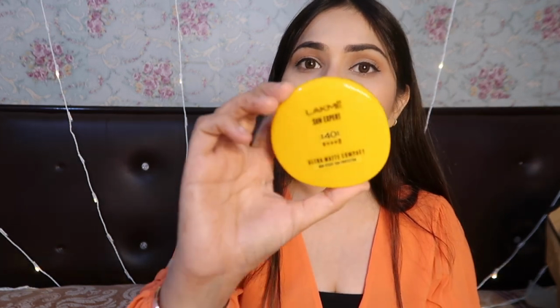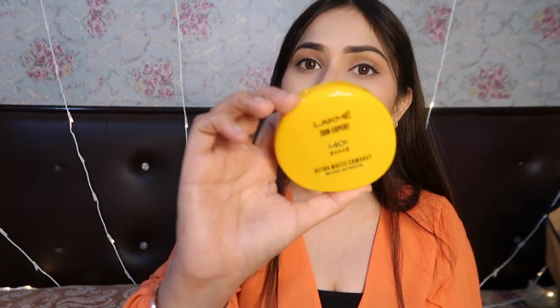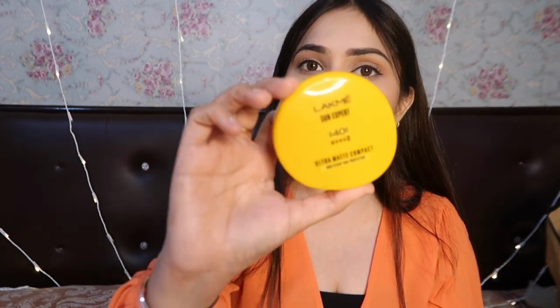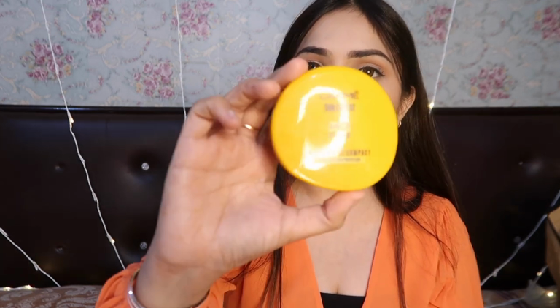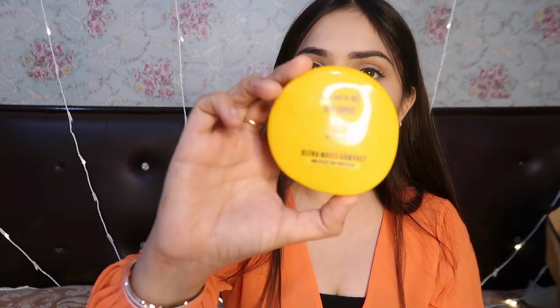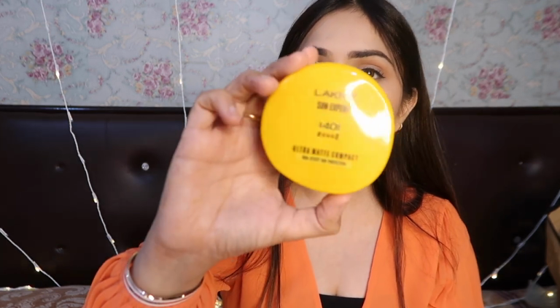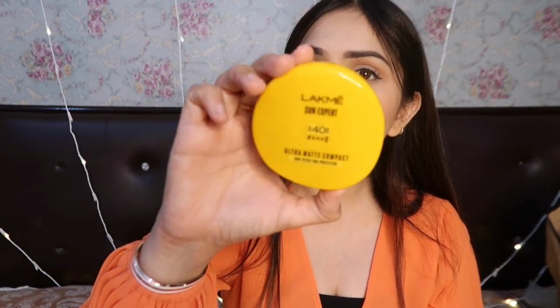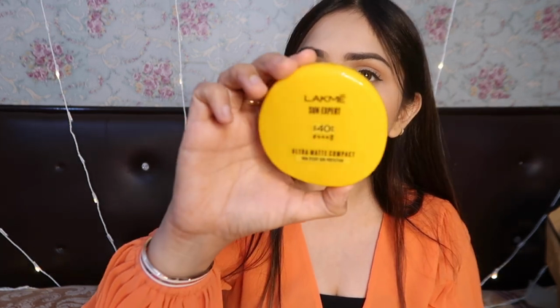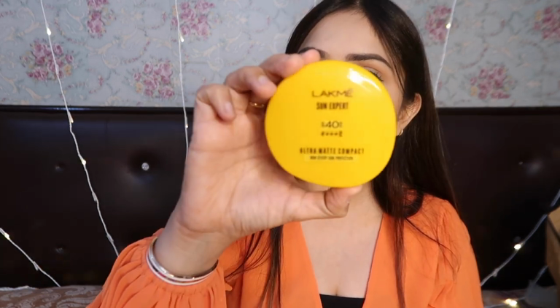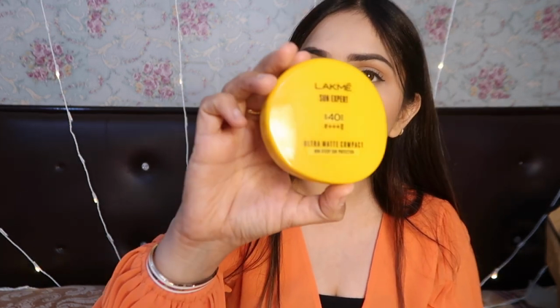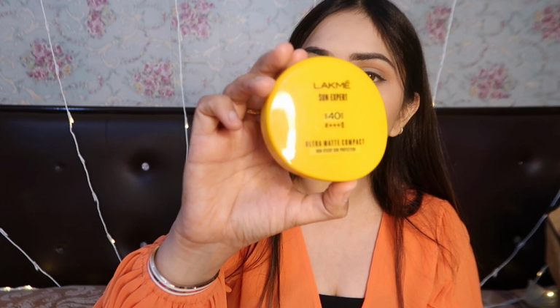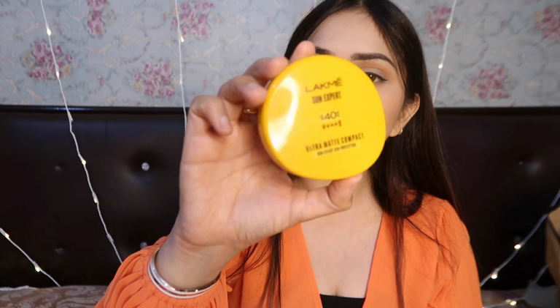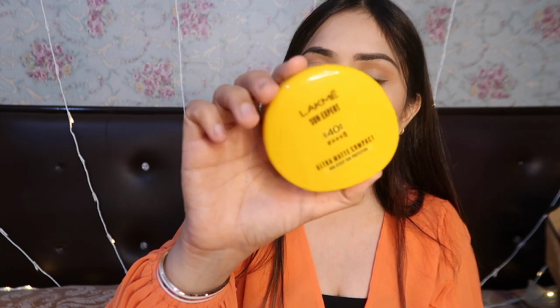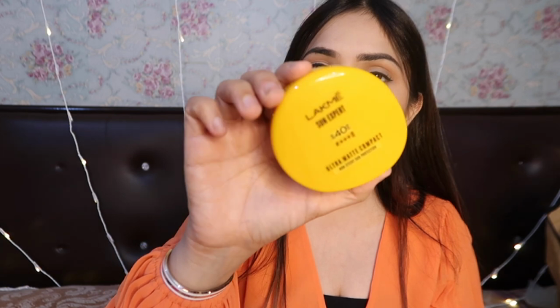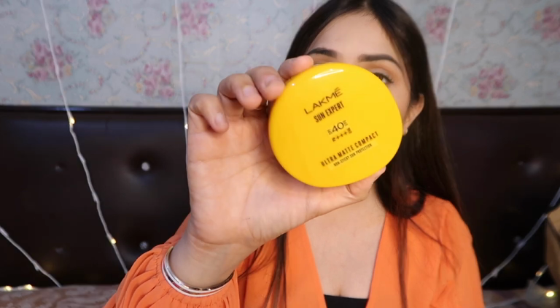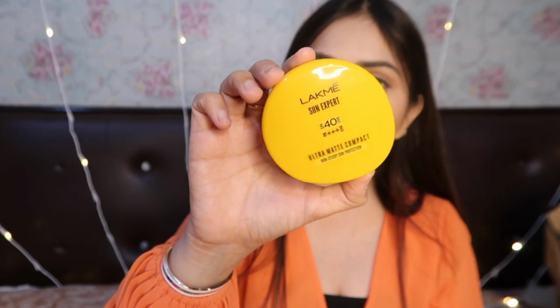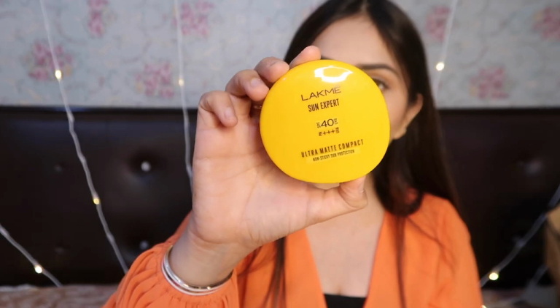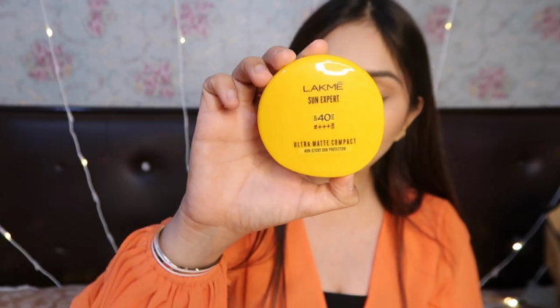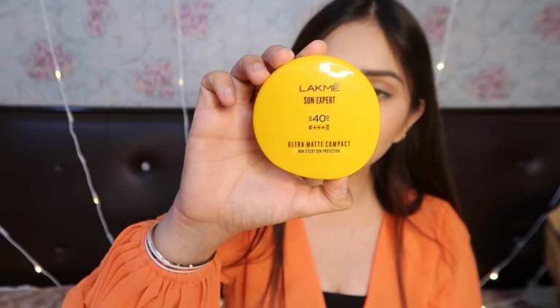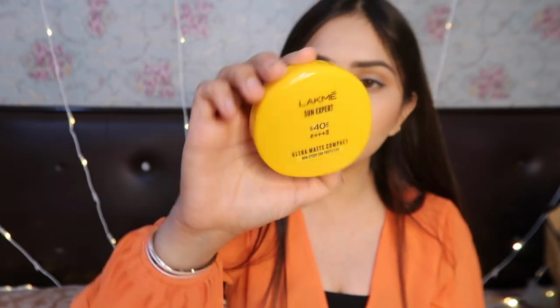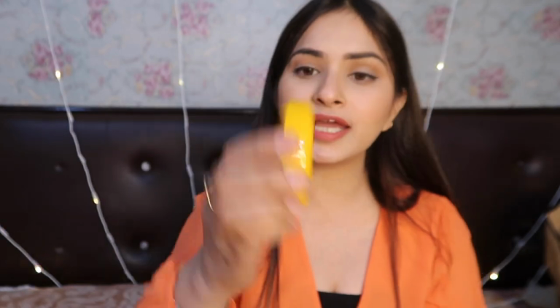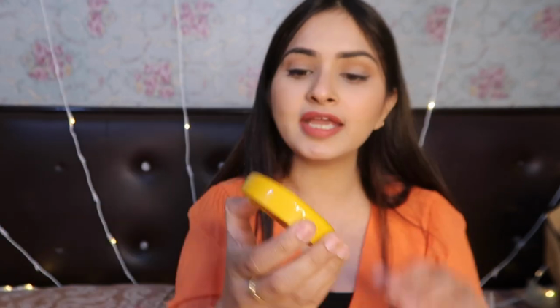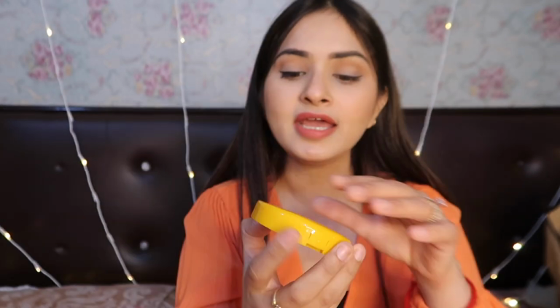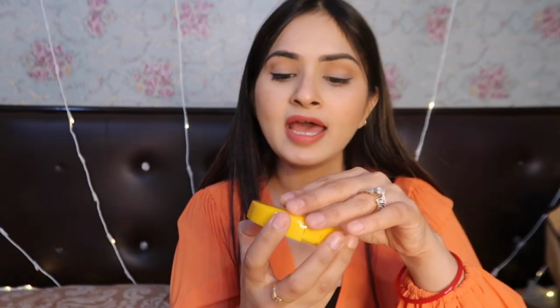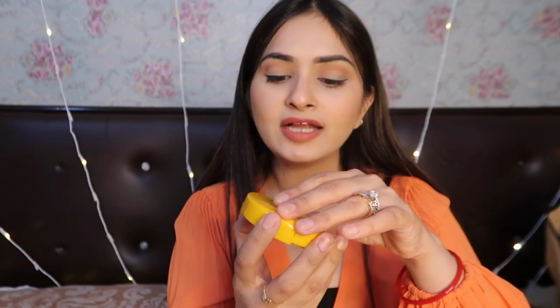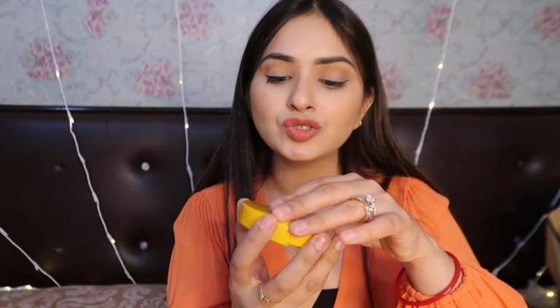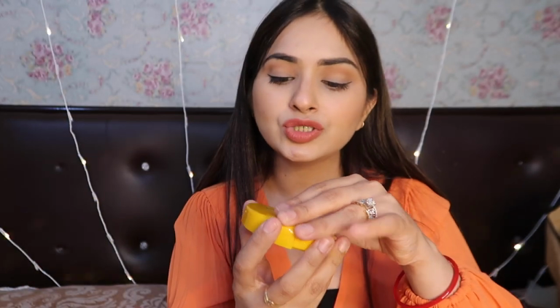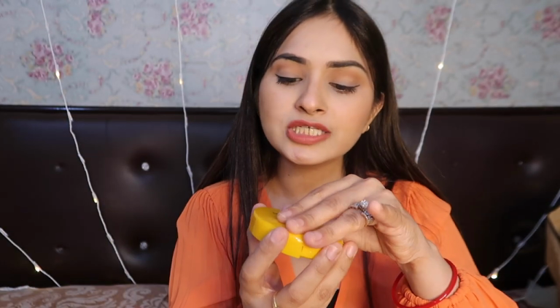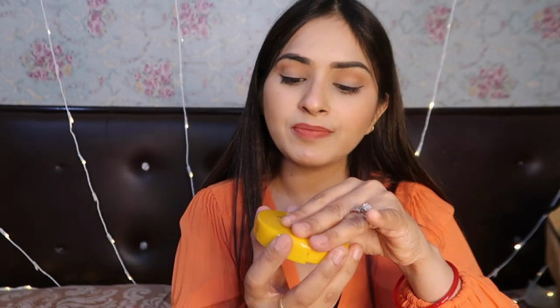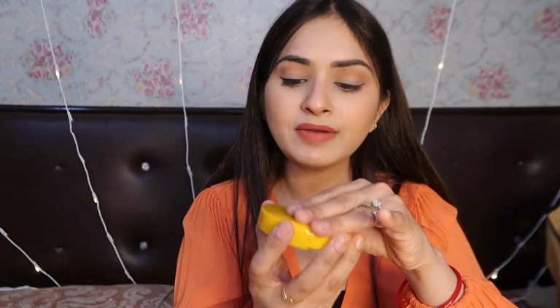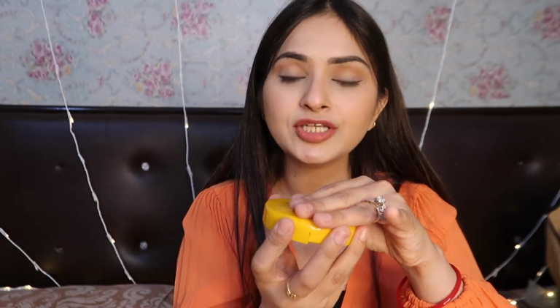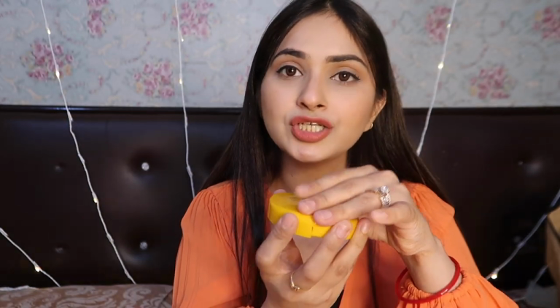This is a cute packaging — it is in mango color, and all the details are mentioned on it.